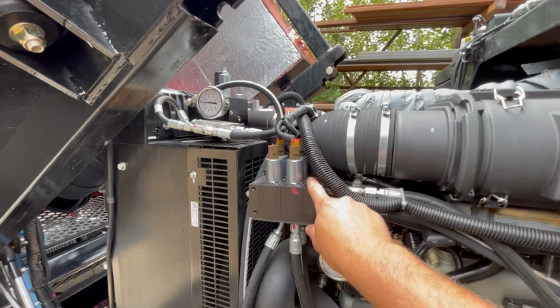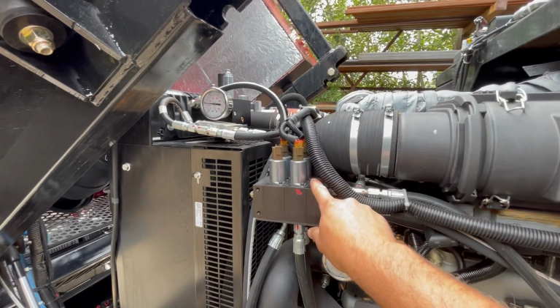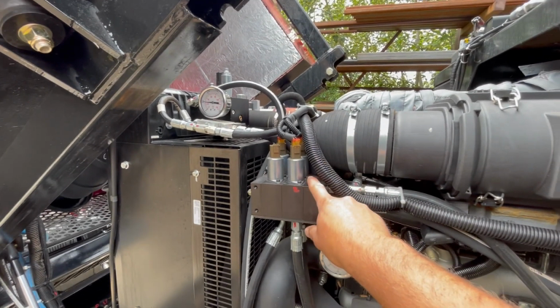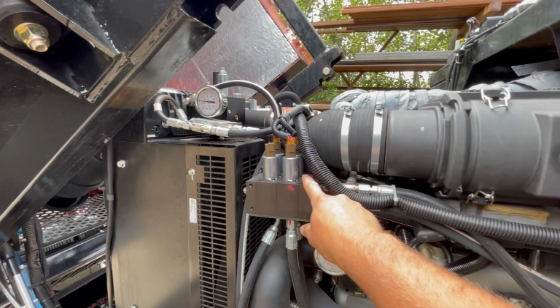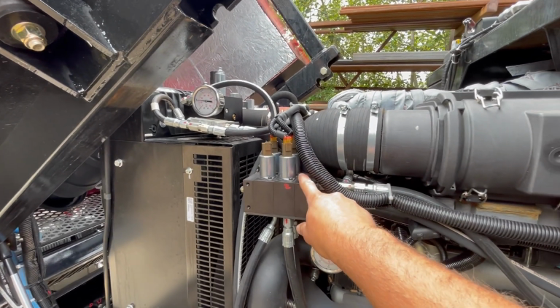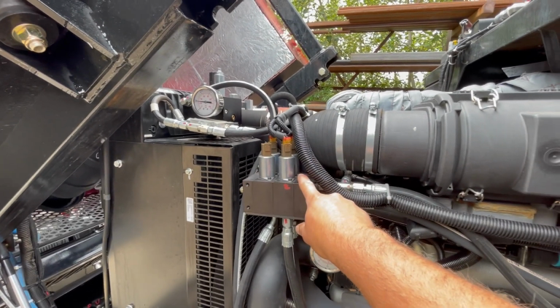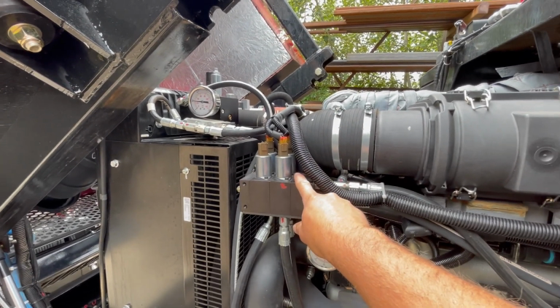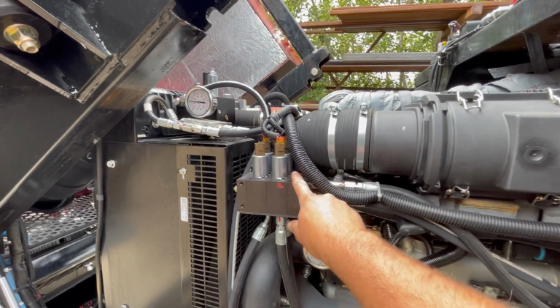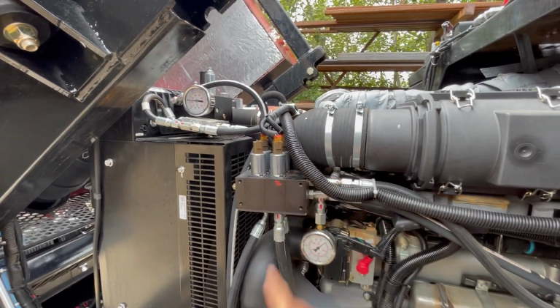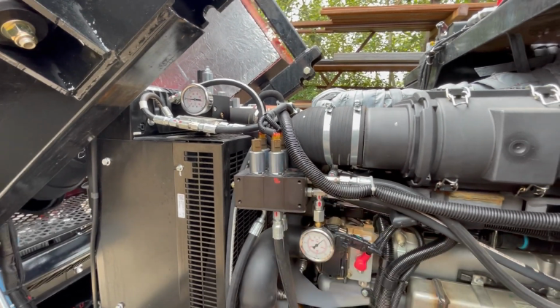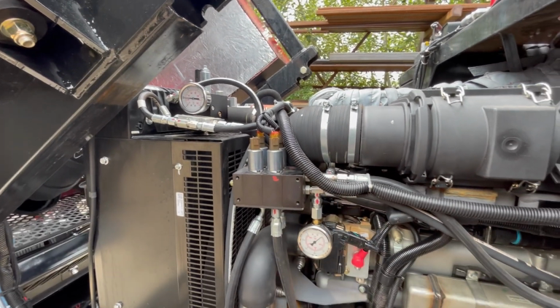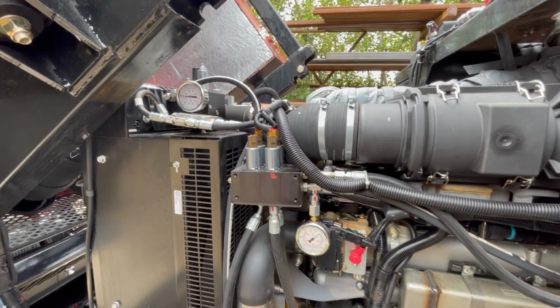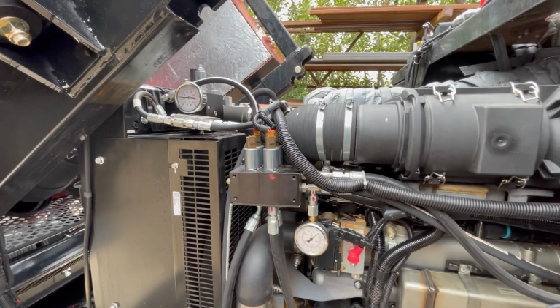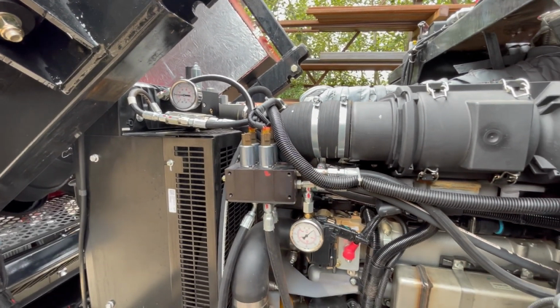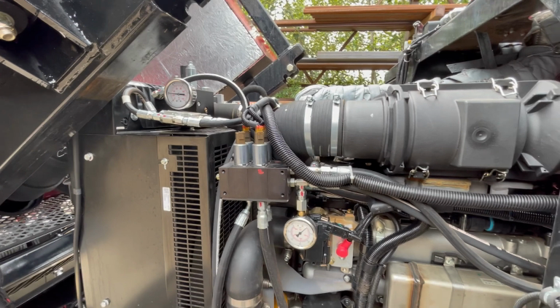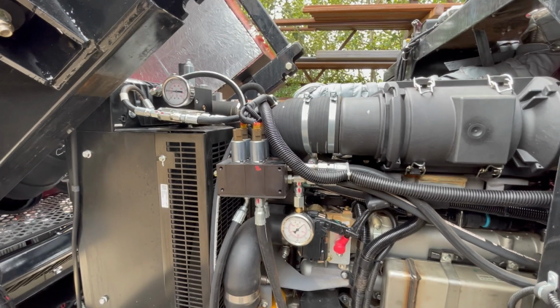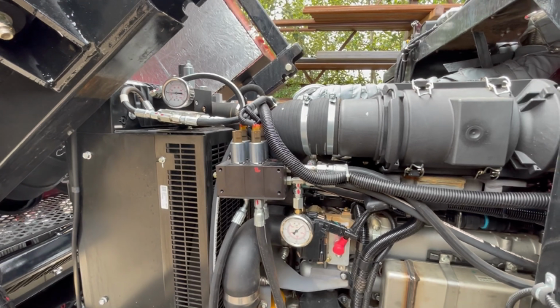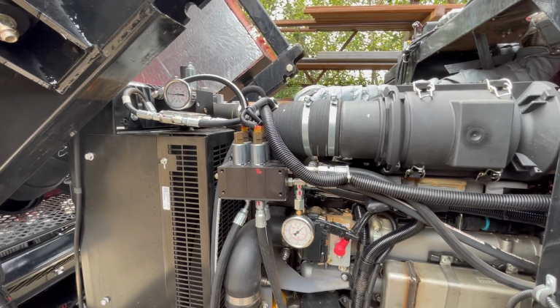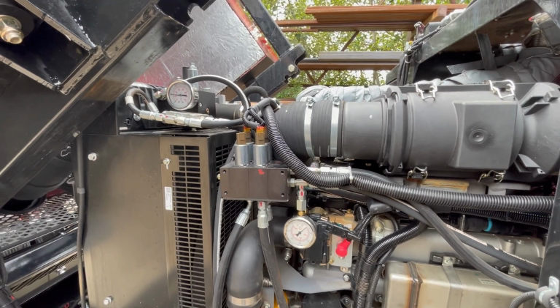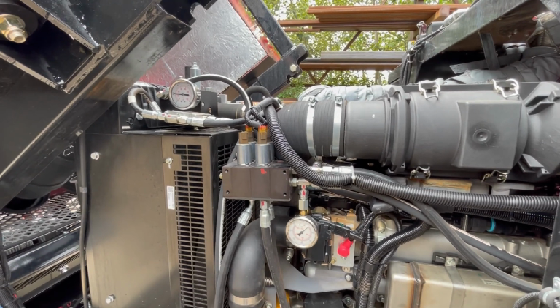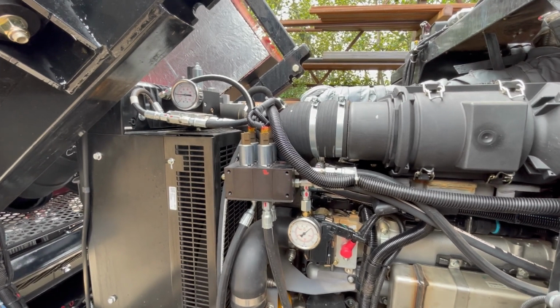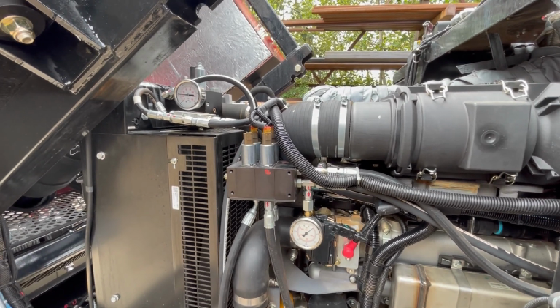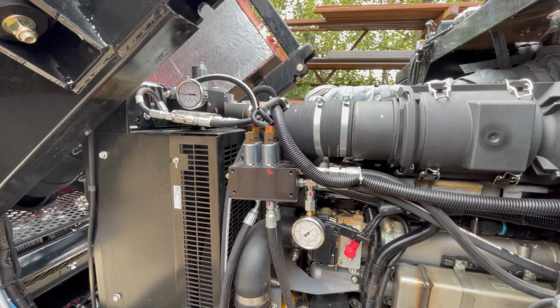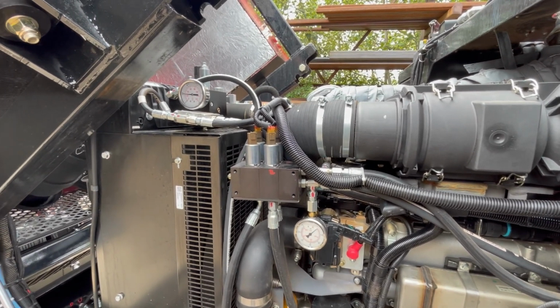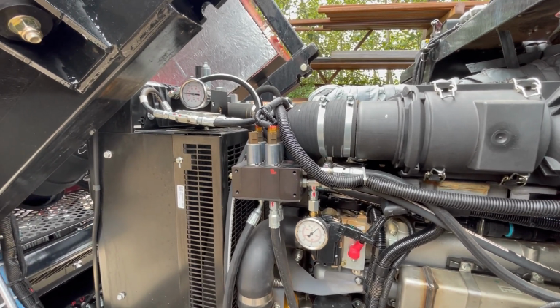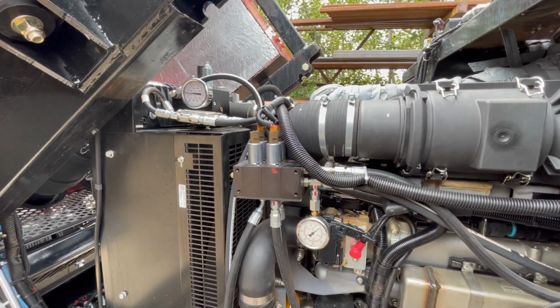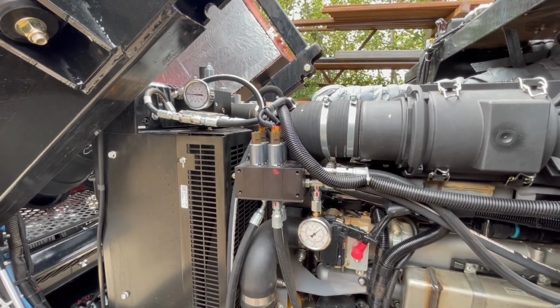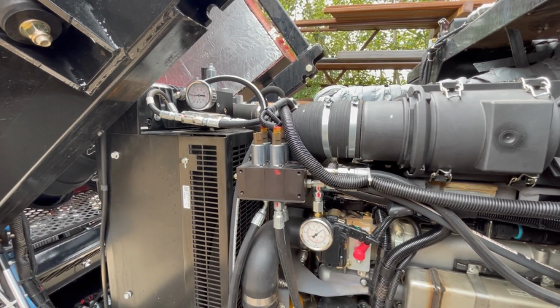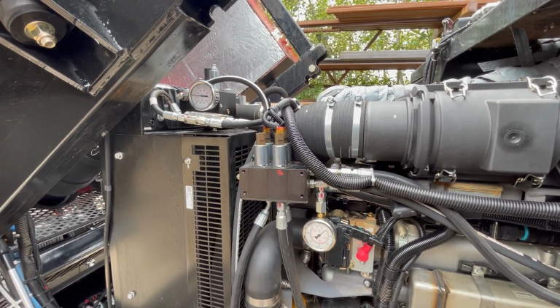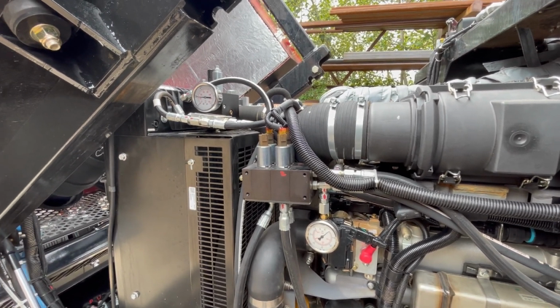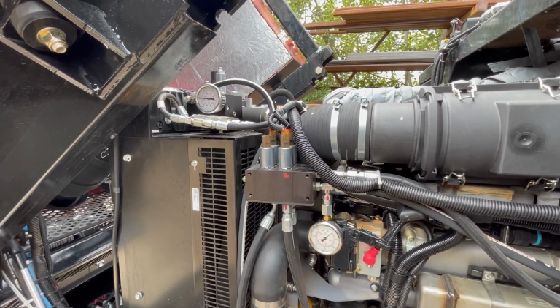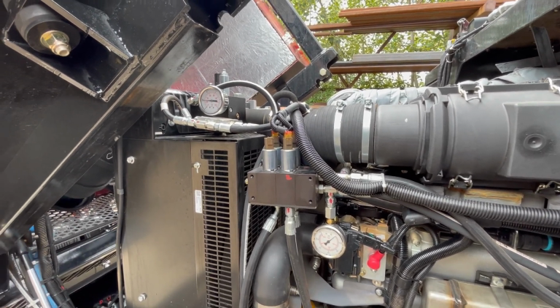This is the solenoid valve that controls your brake, two-speed, as well as joystick control.